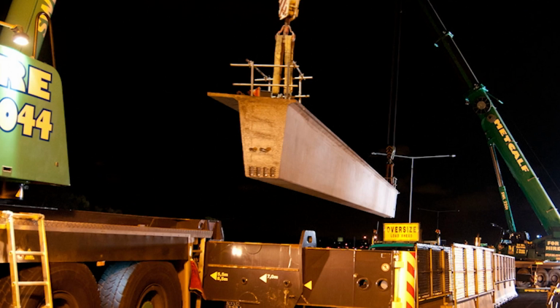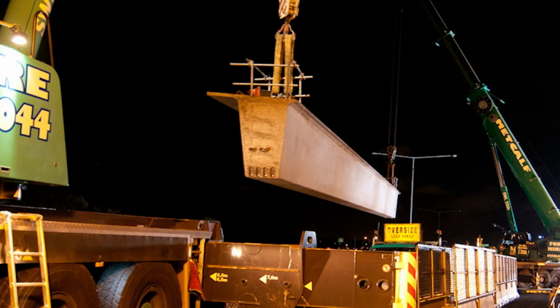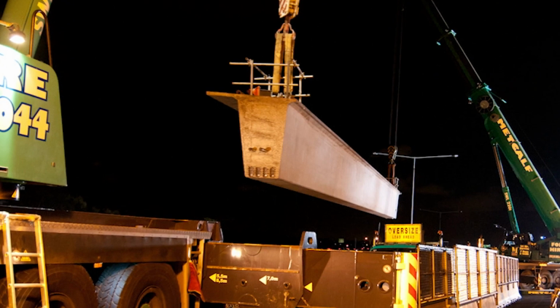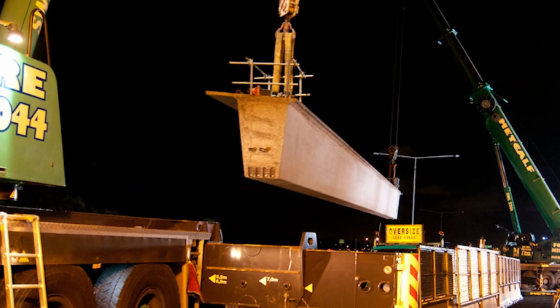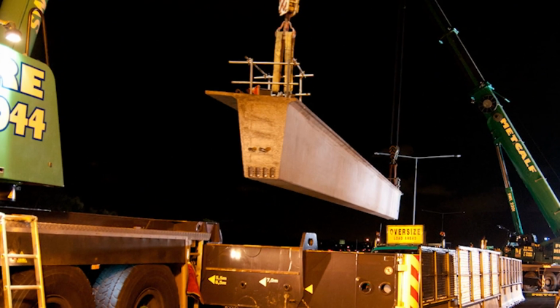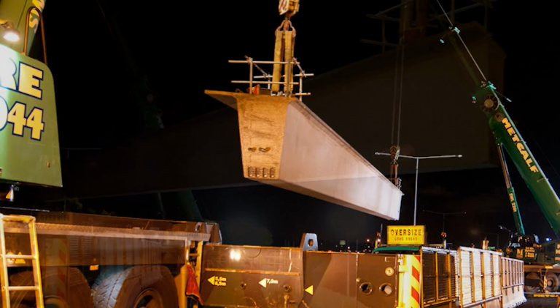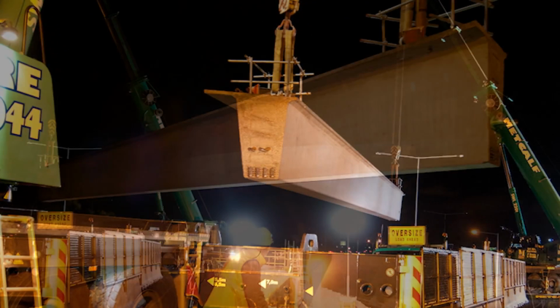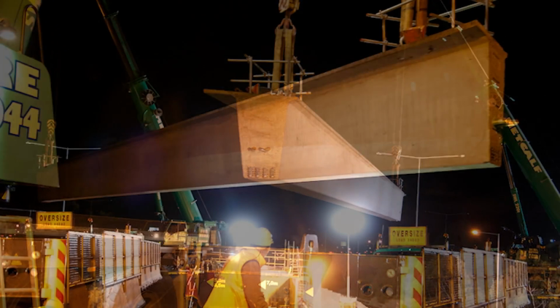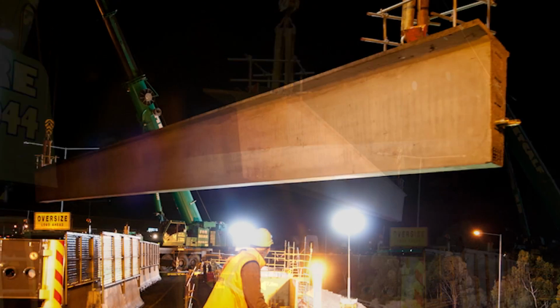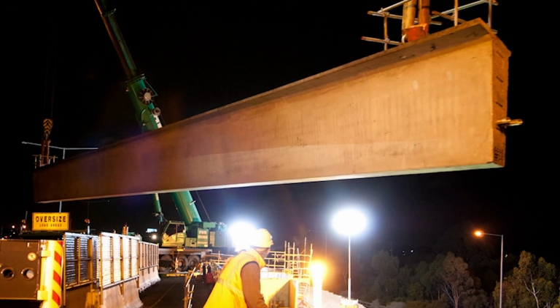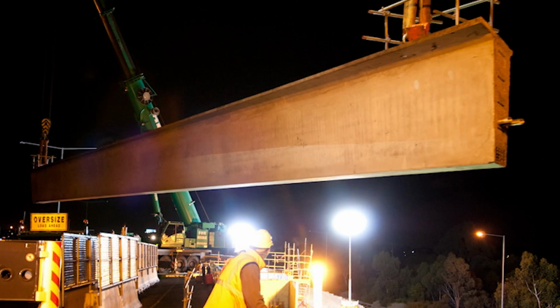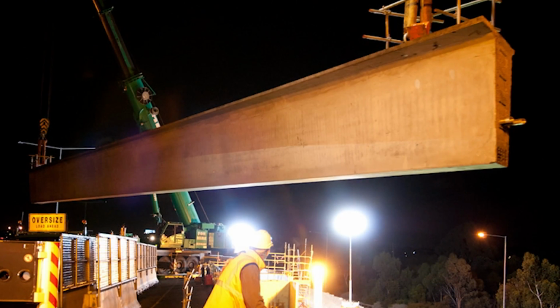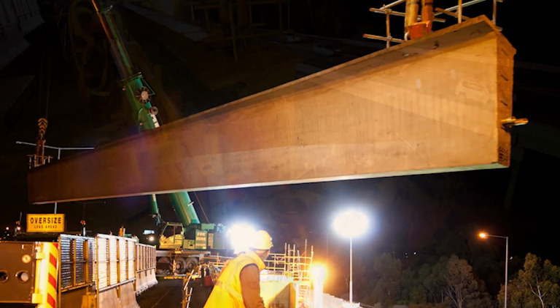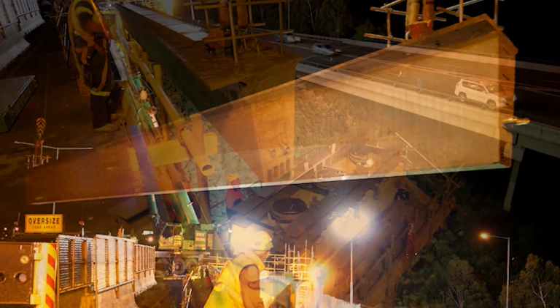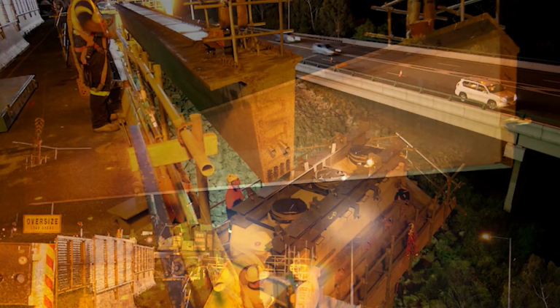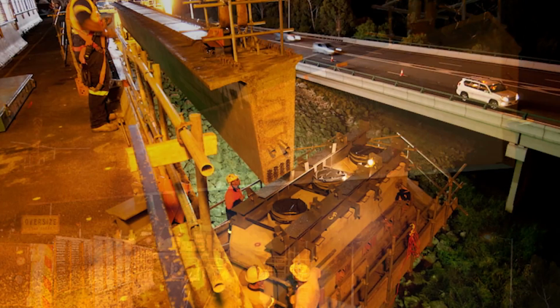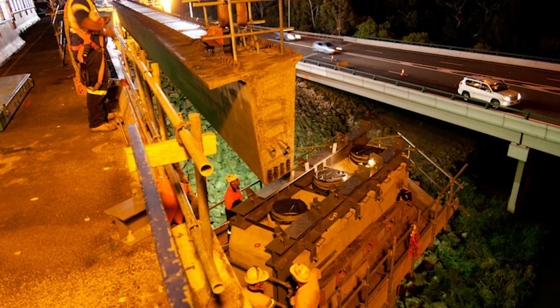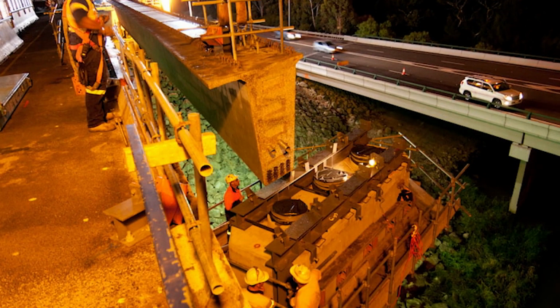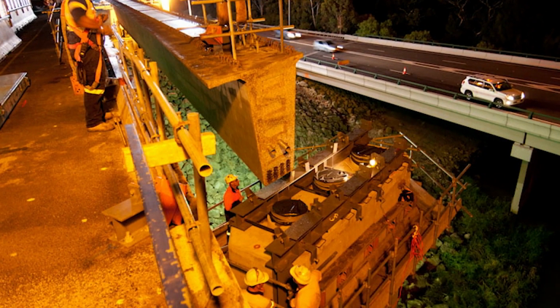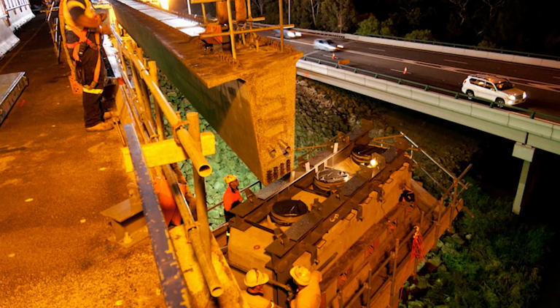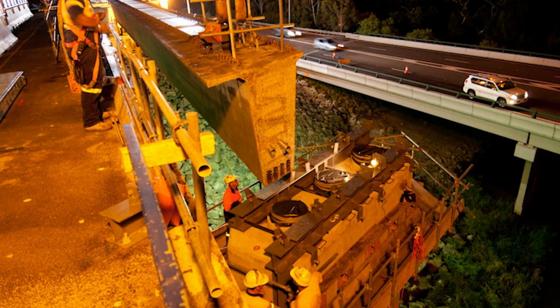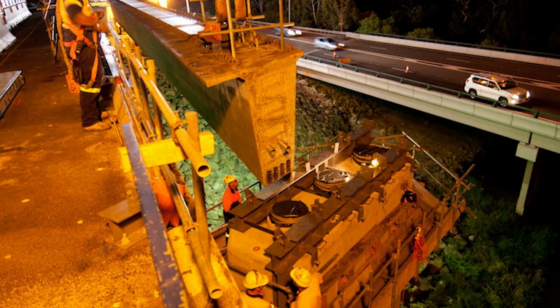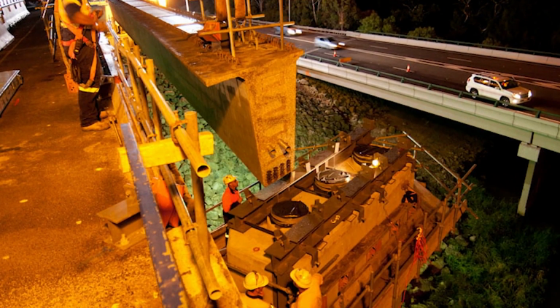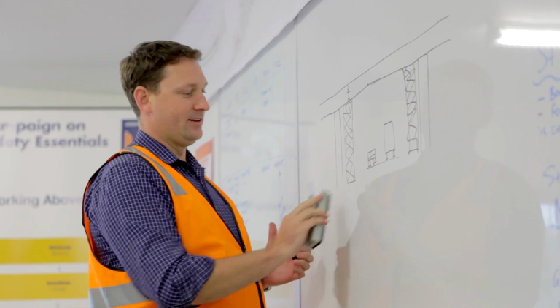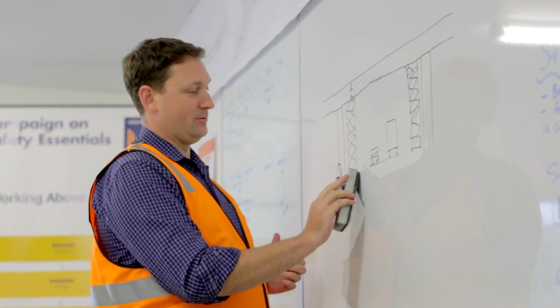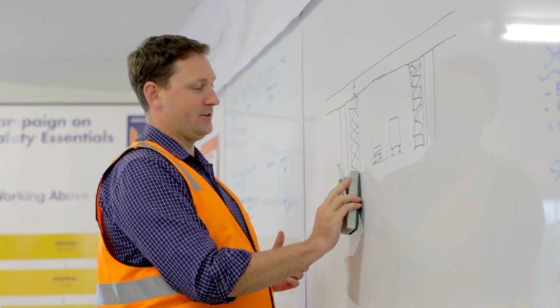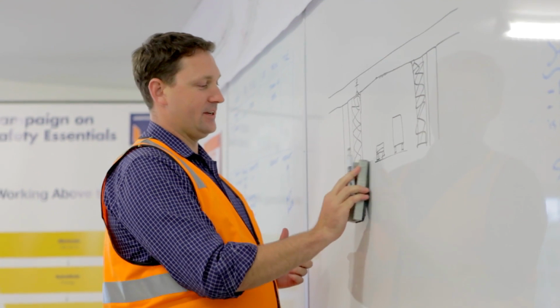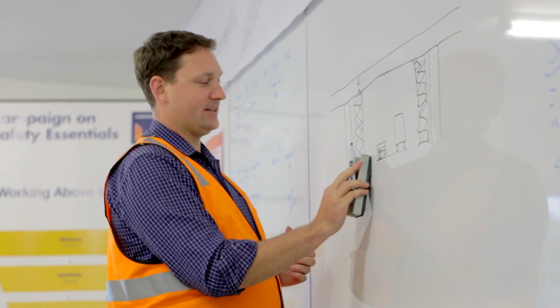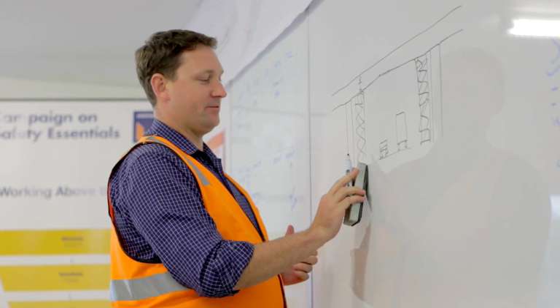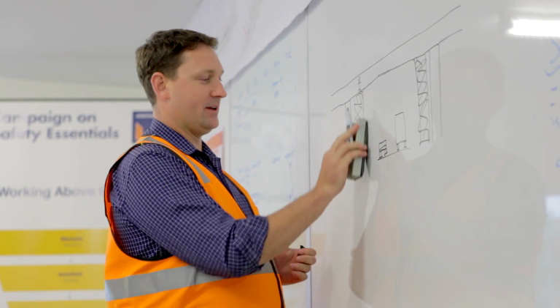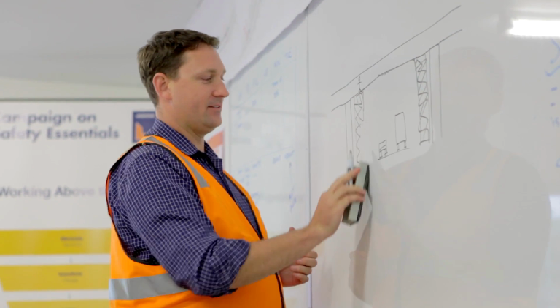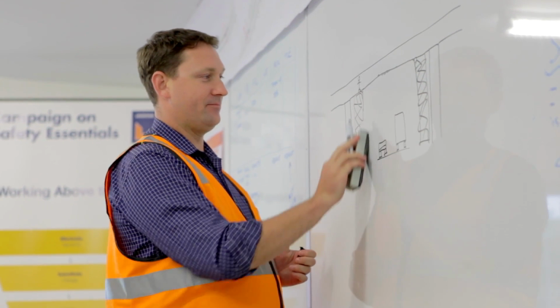What we did was develop a precast system using the biggest super T-beams ever made in Victoria to eliminate any false work required.